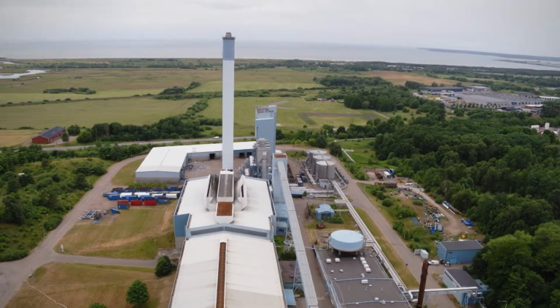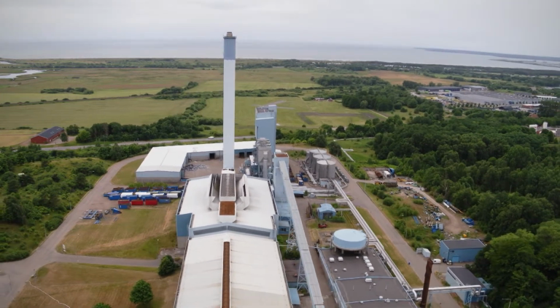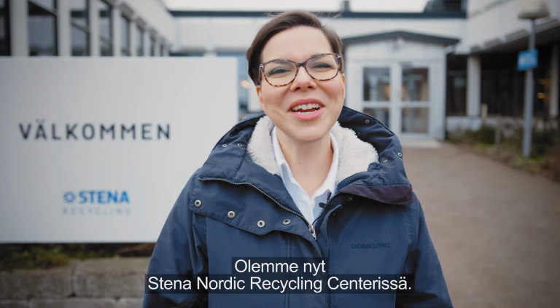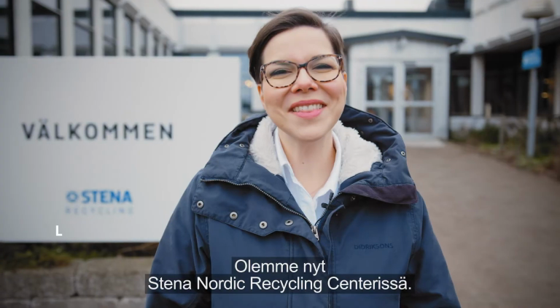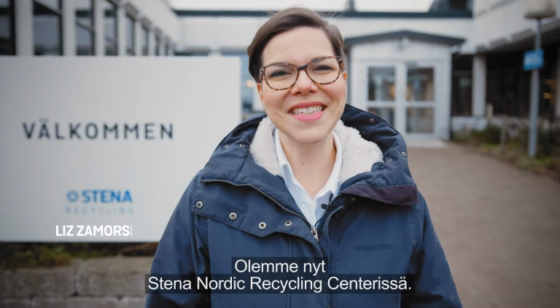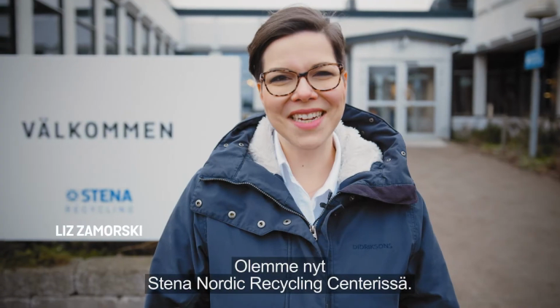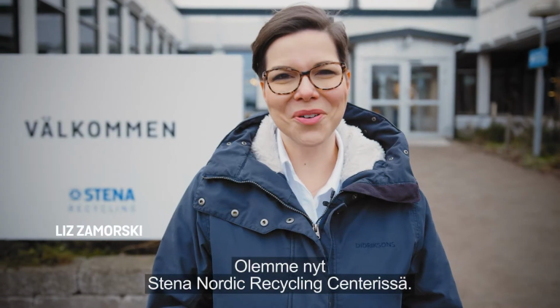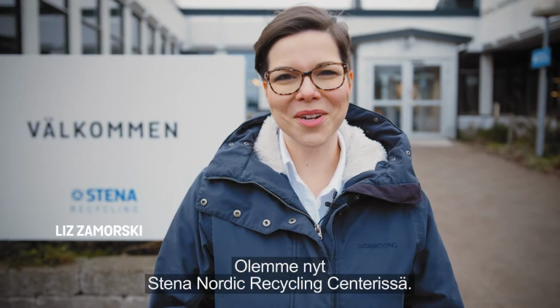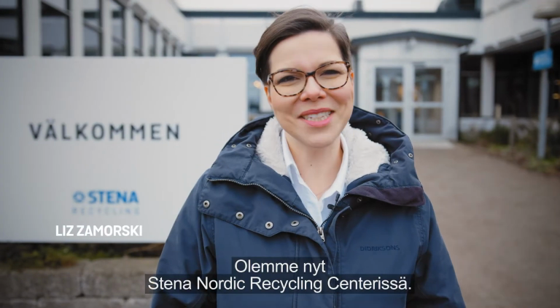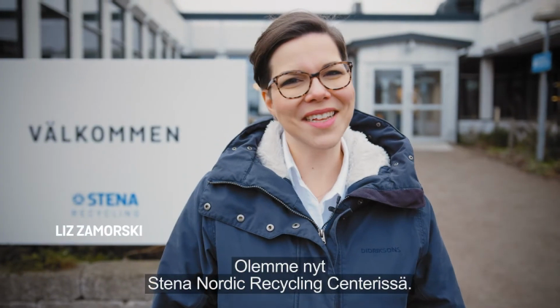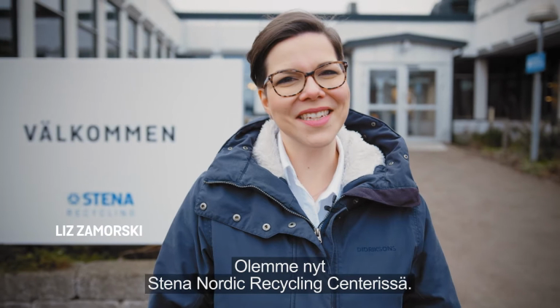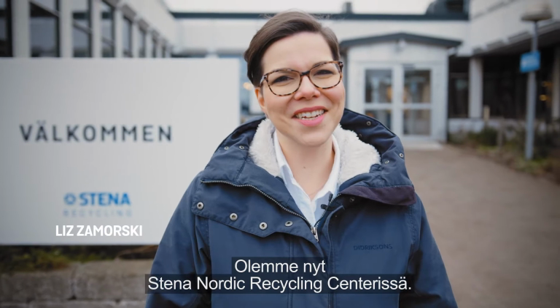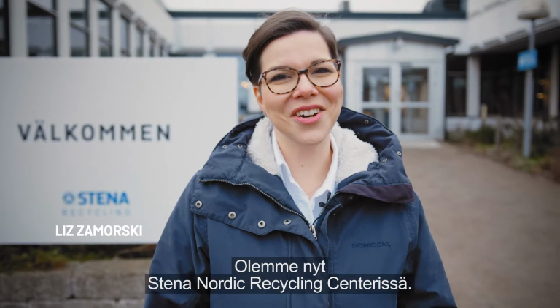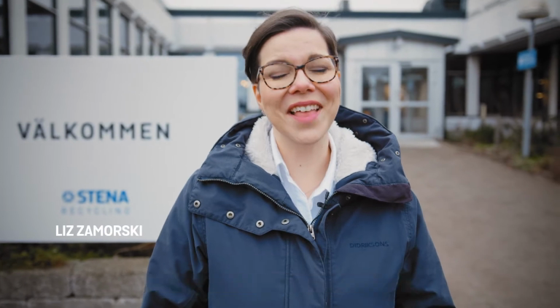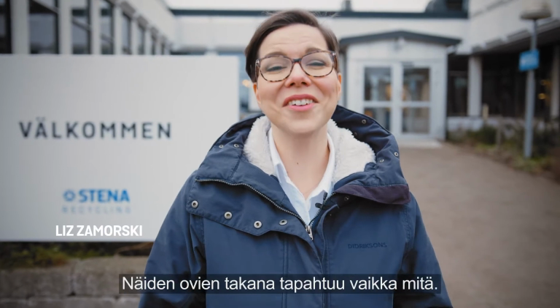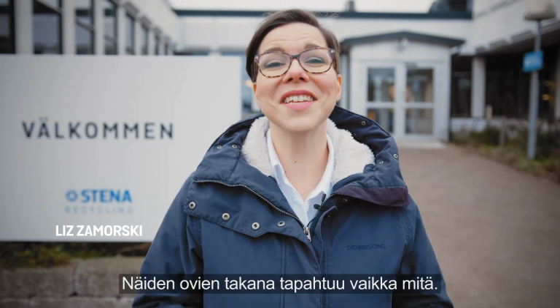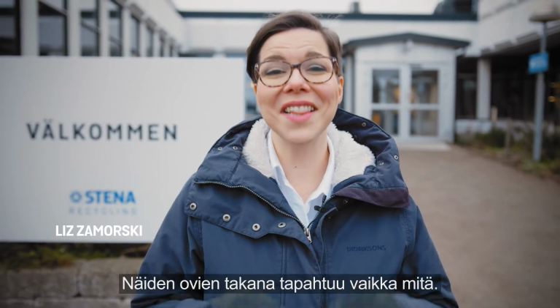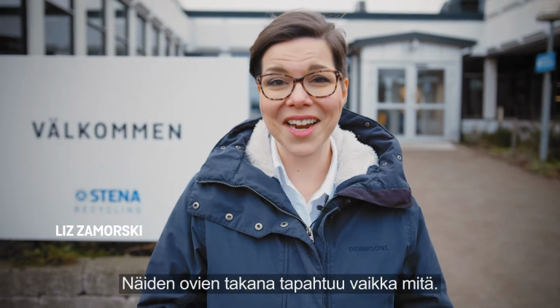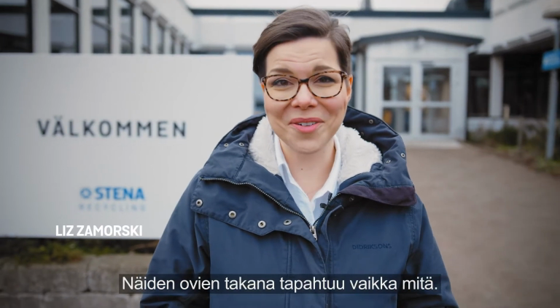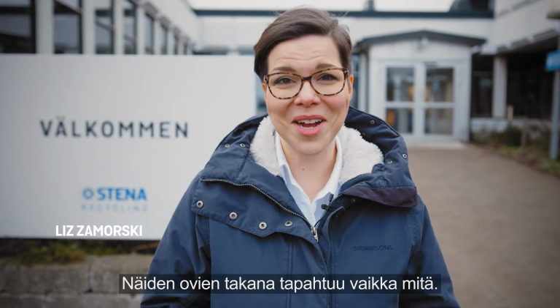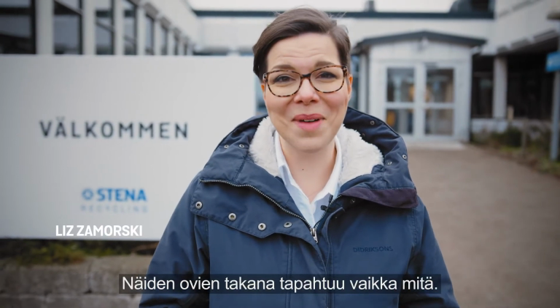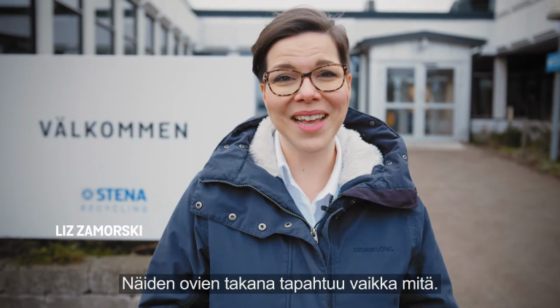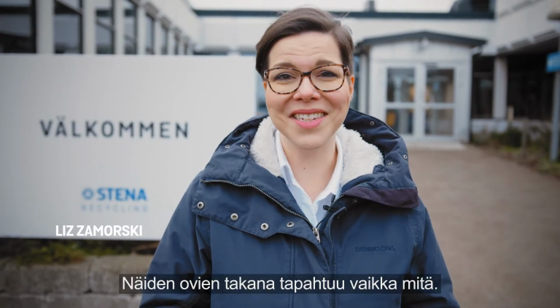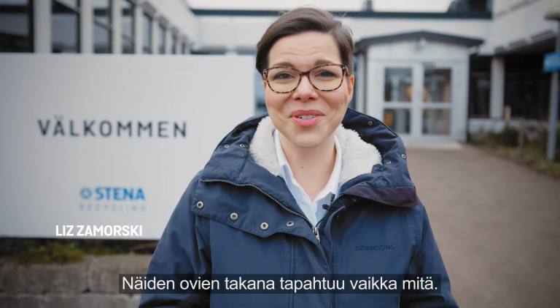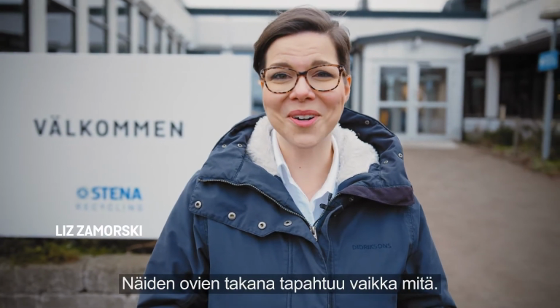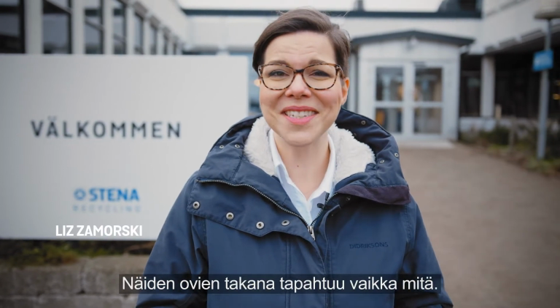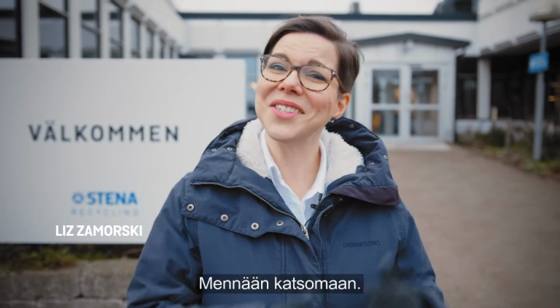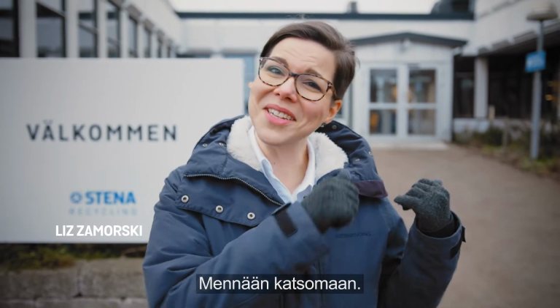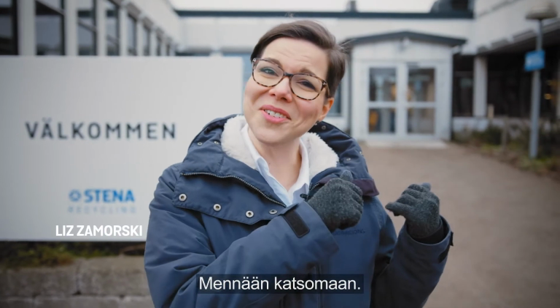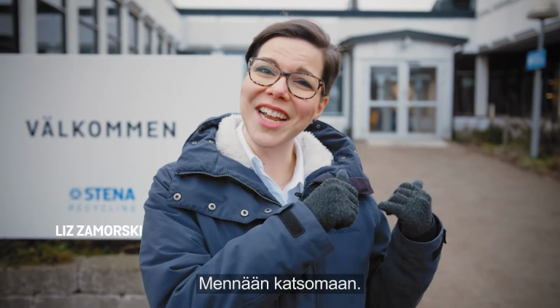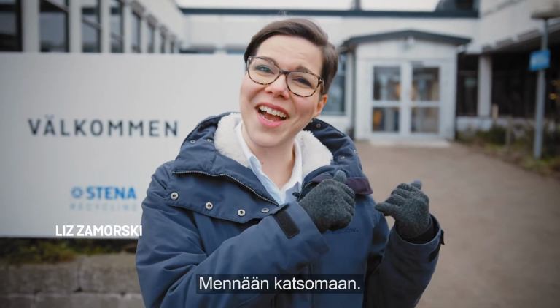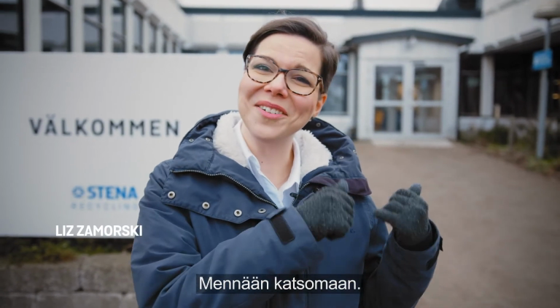We're here at the Stjana Nordic Recycling Center and there is a lot going on behind these doors. So let's go check it out.